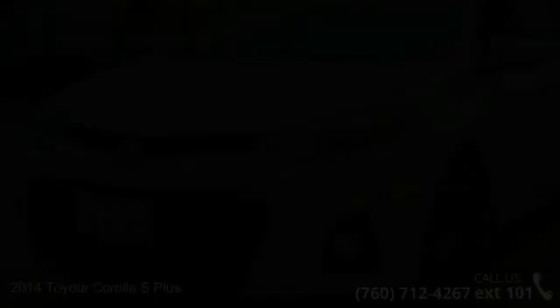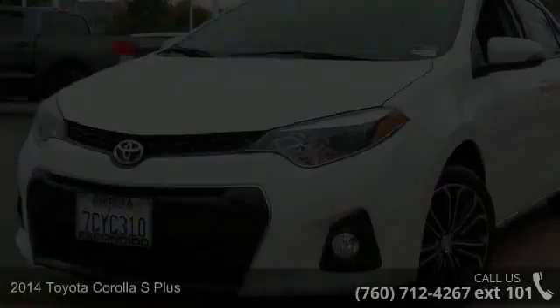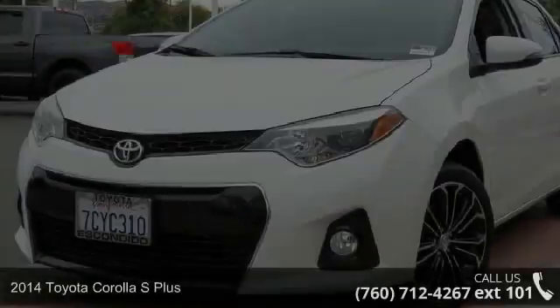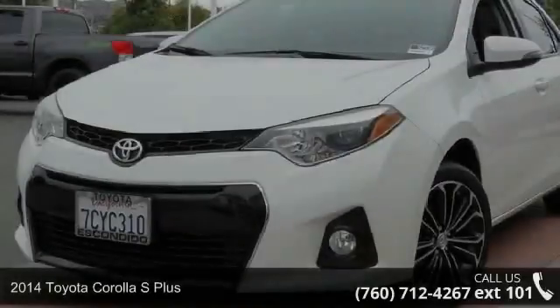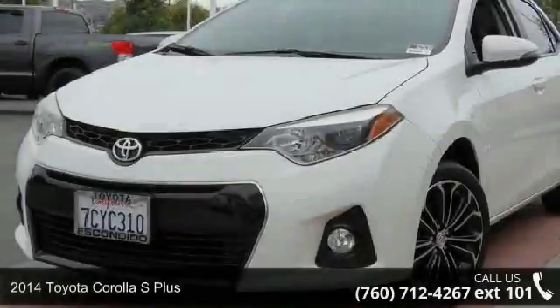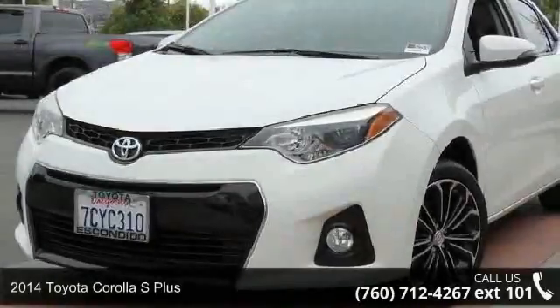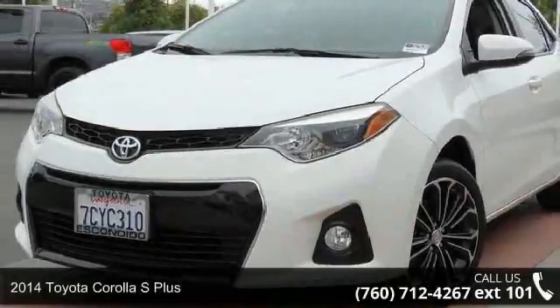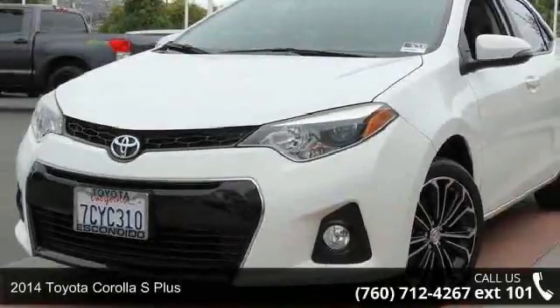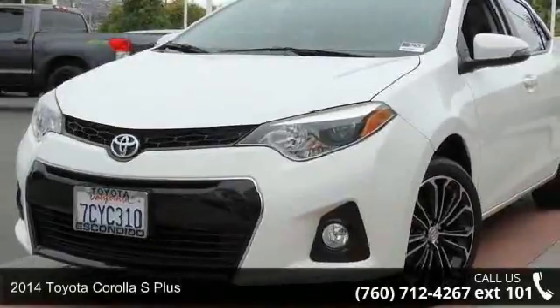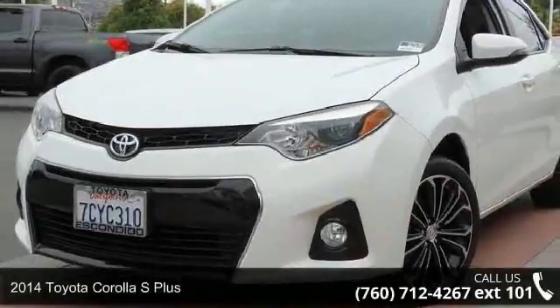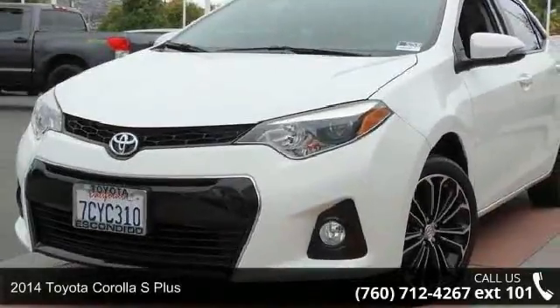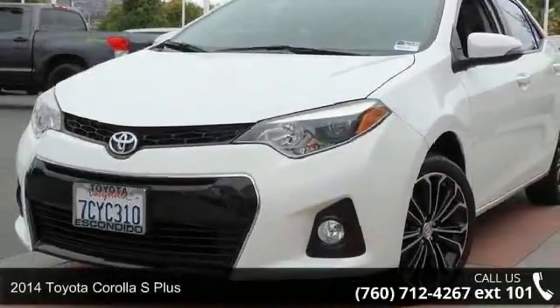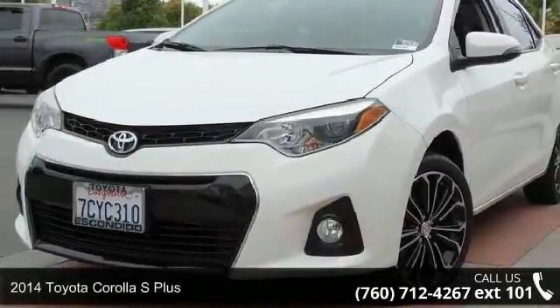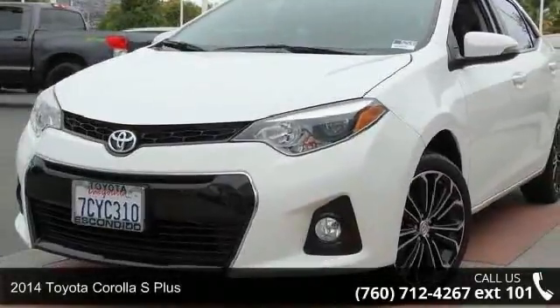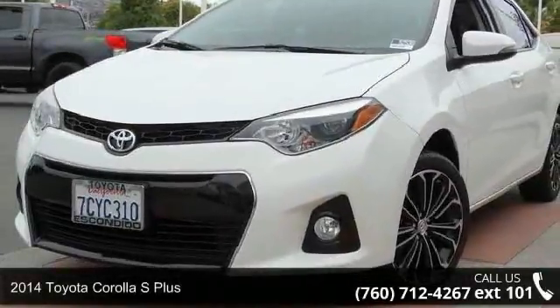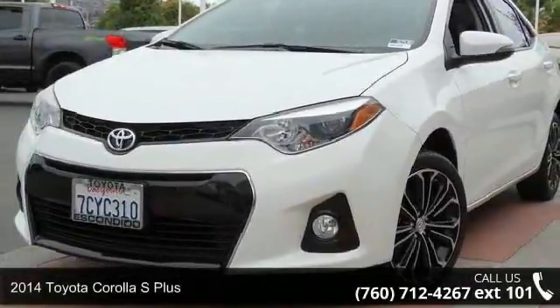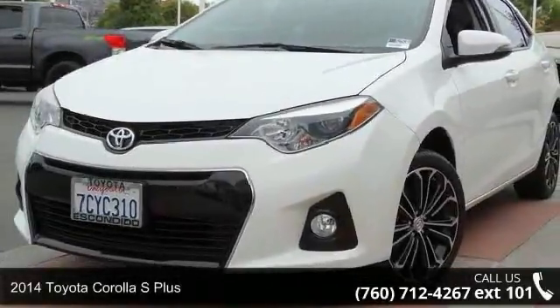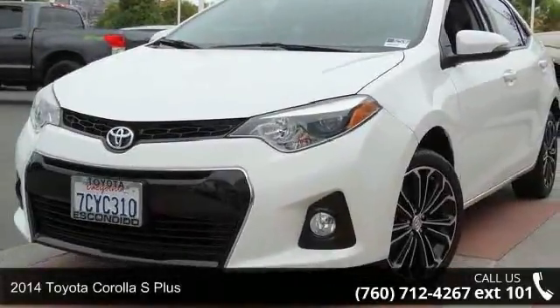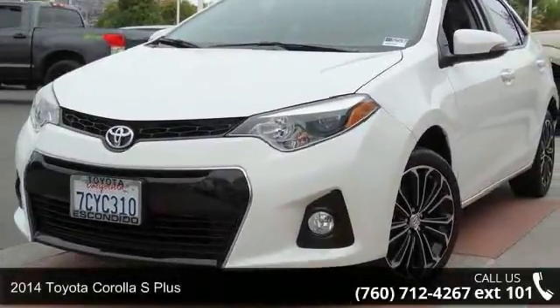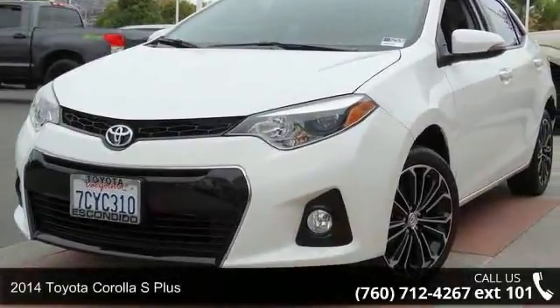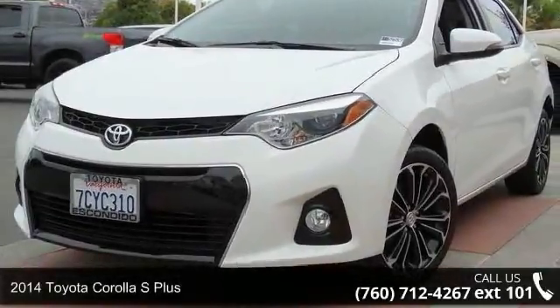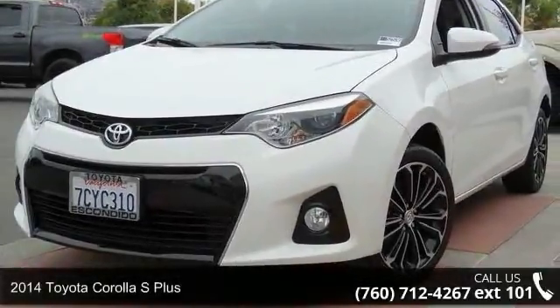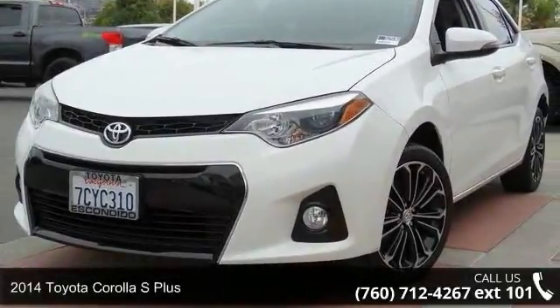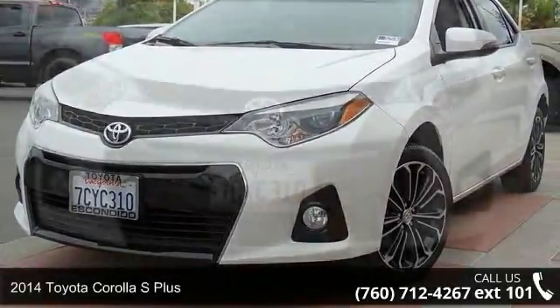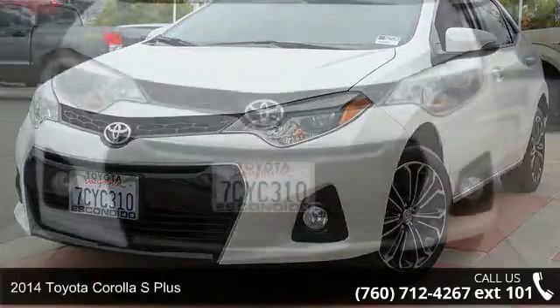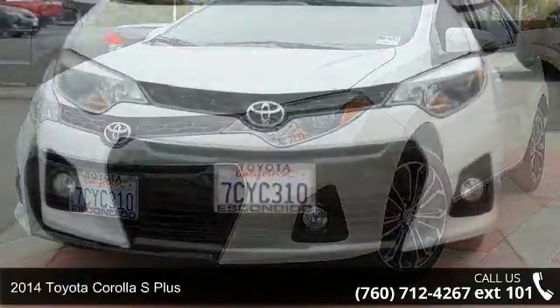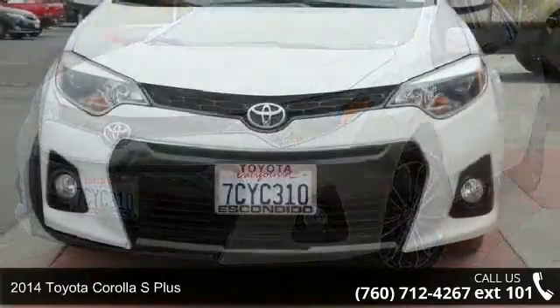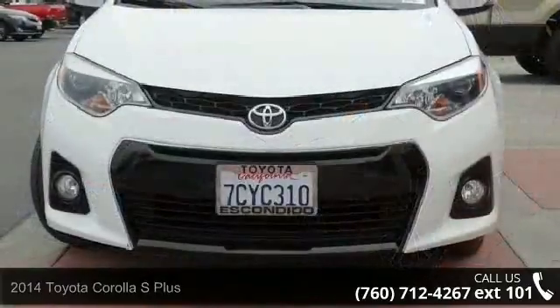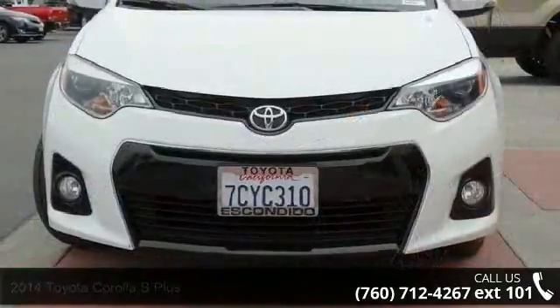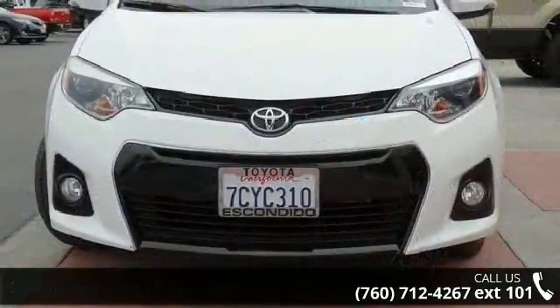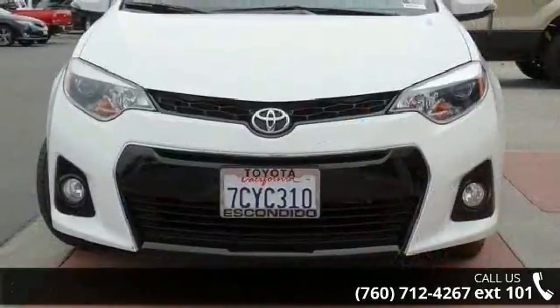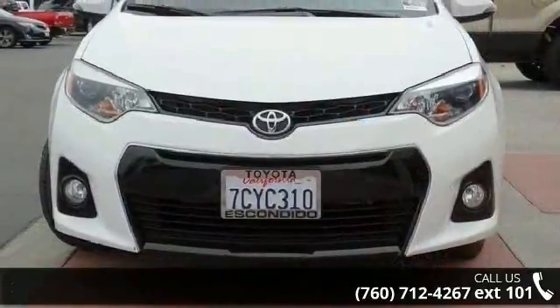Presenting the 2014 Toyota Corolla. If you are looking for an automobile with great features, look no further.